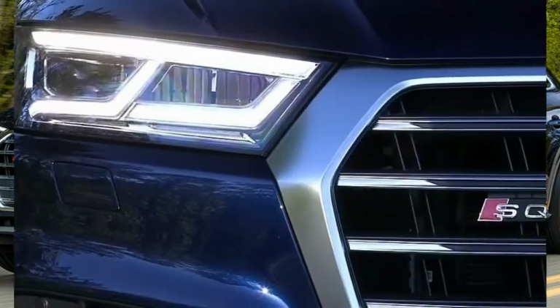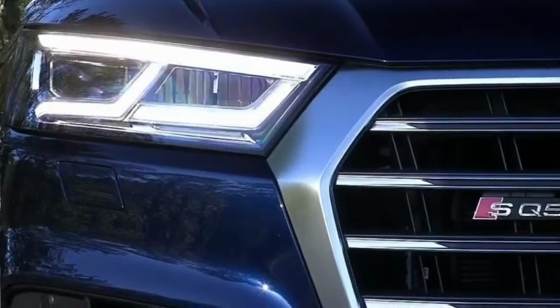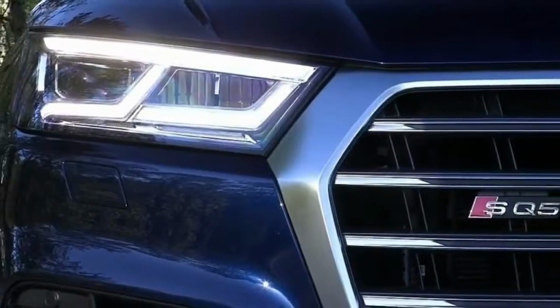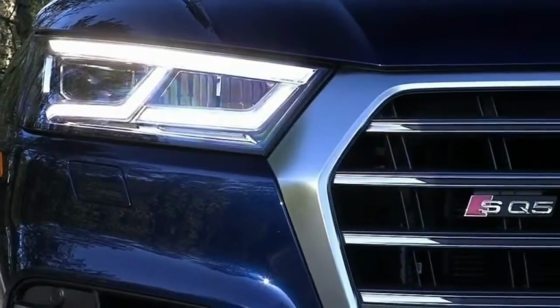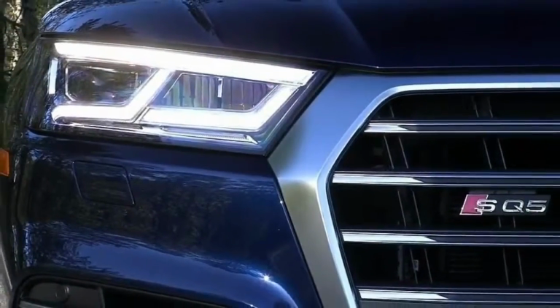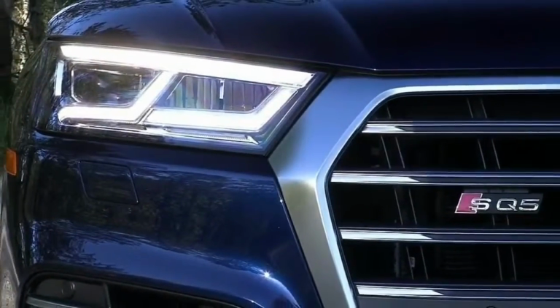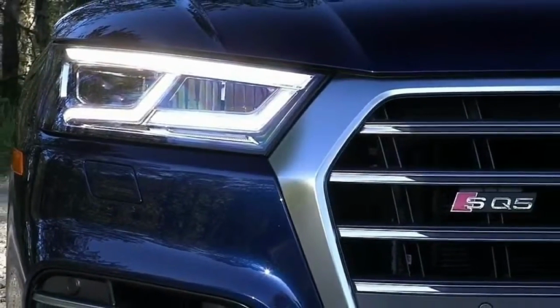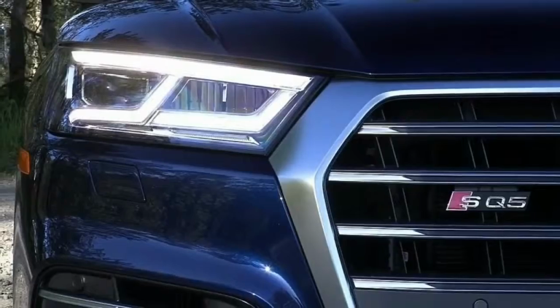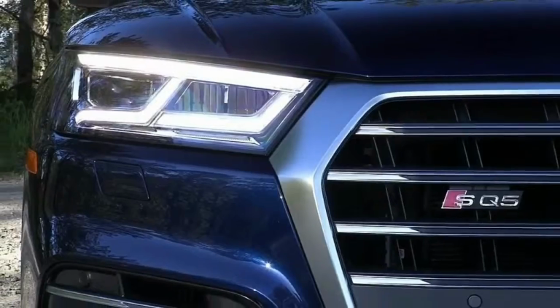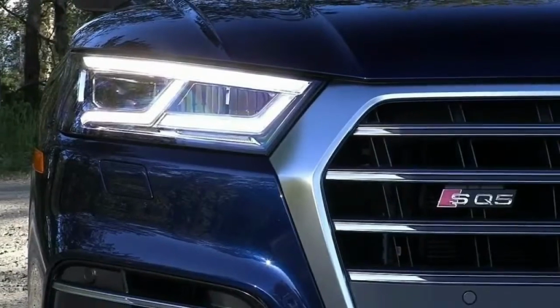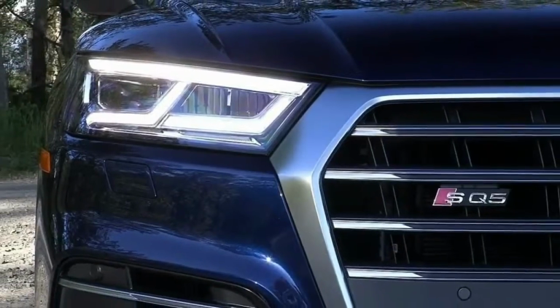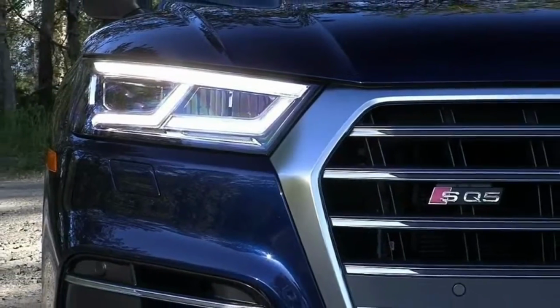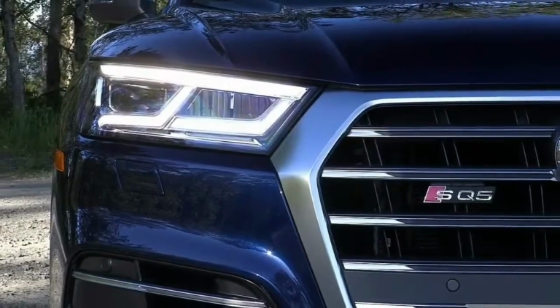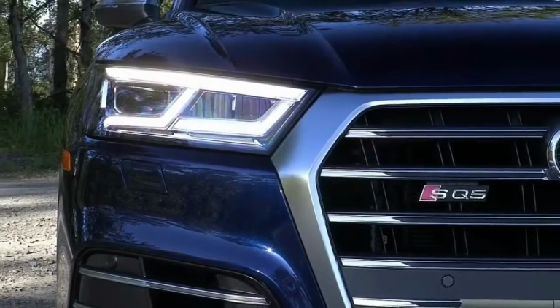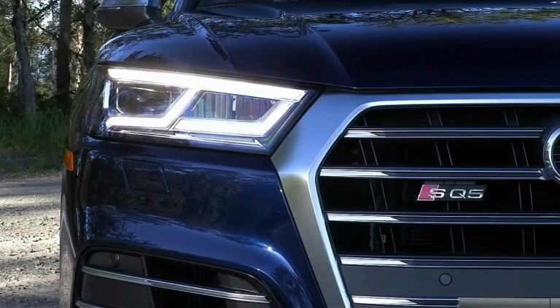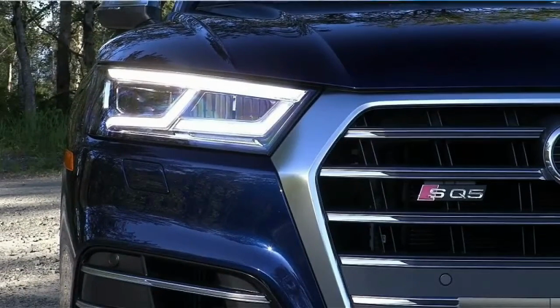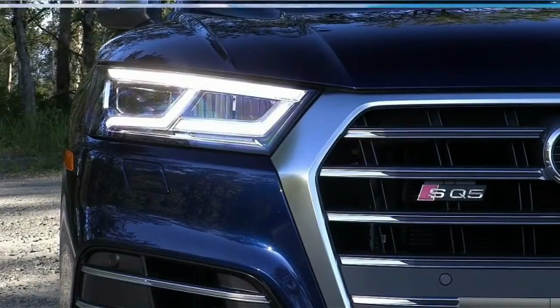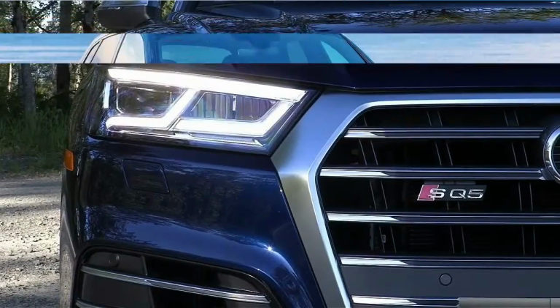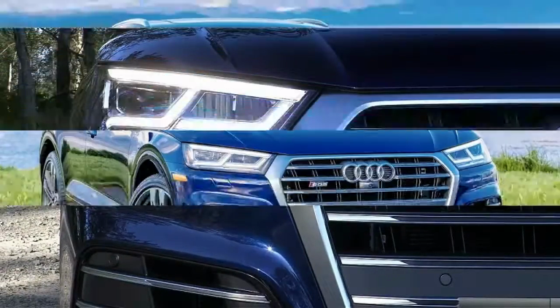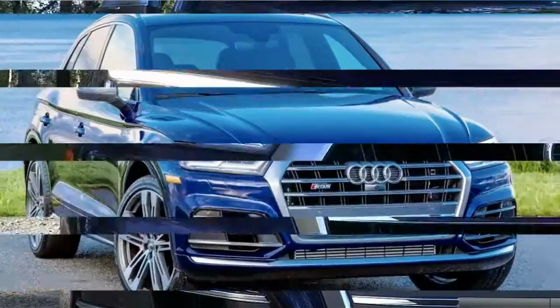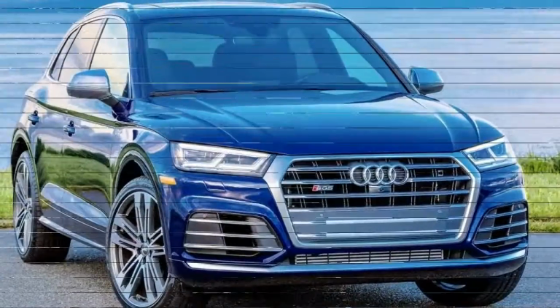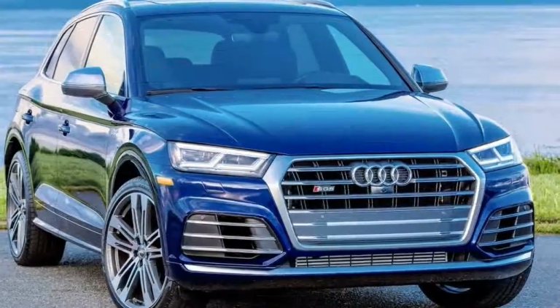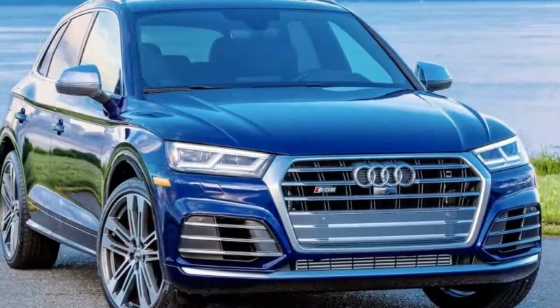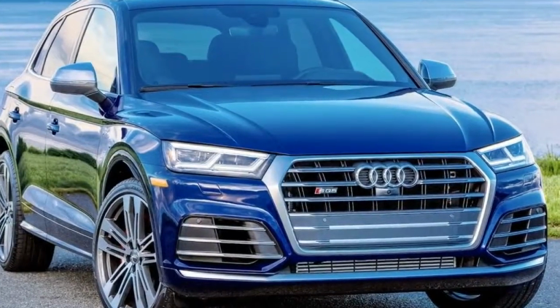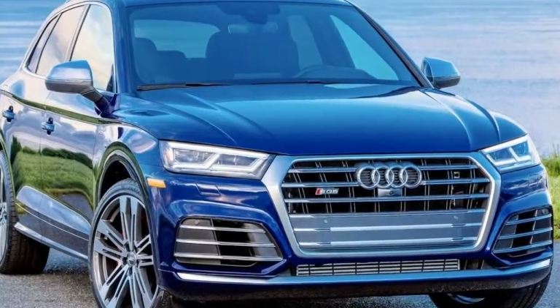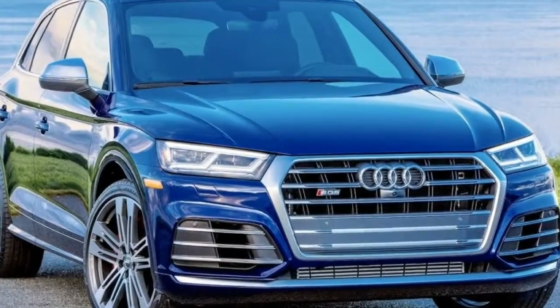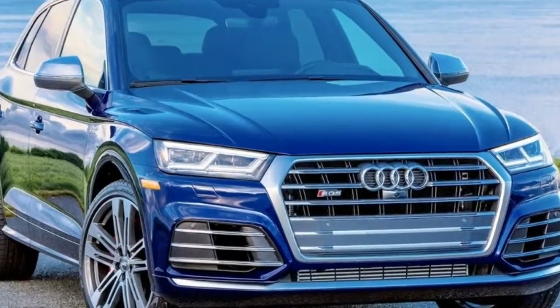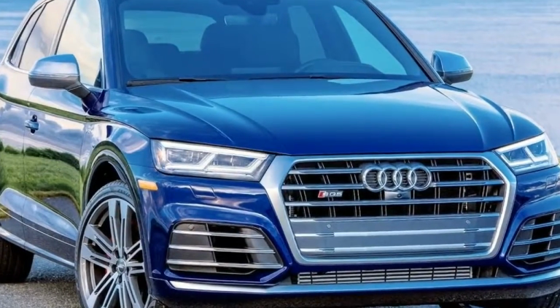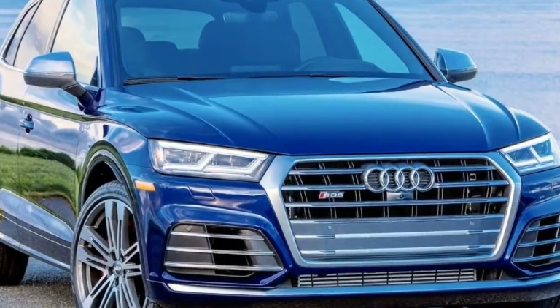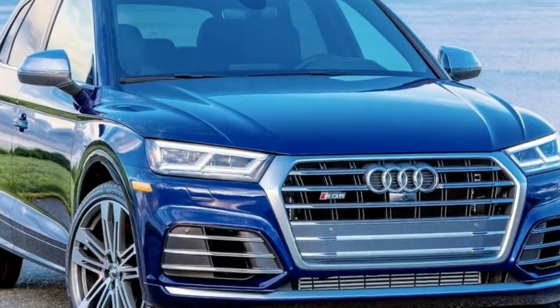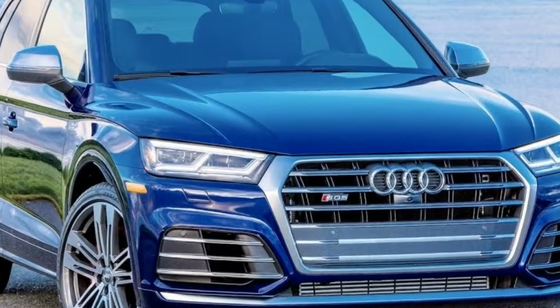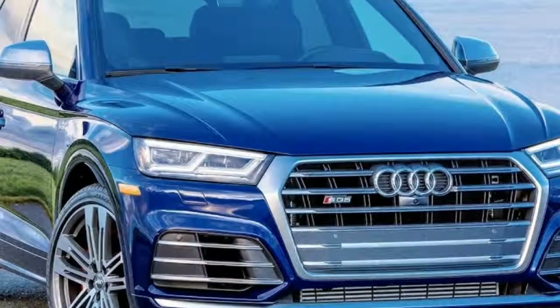At the rear, the Q5 sports a tailgate that could have been carried over from last year, but new LED lighting cleans up its rear-edge view.